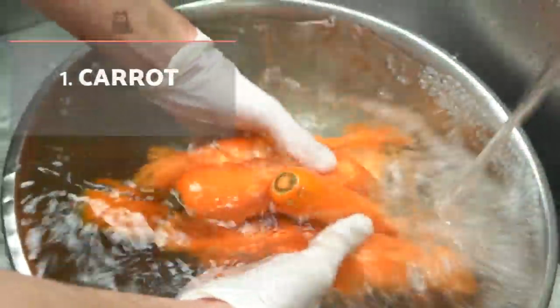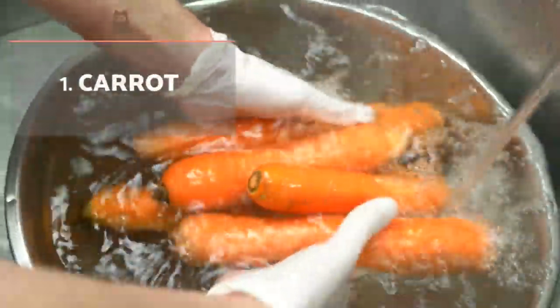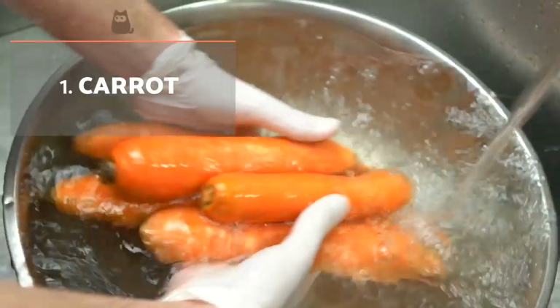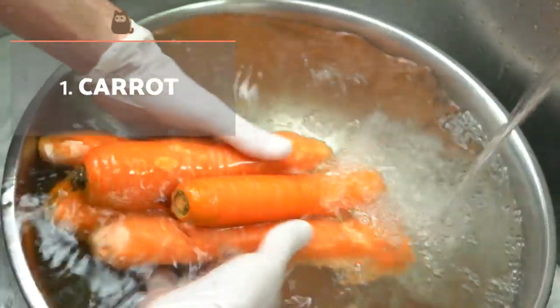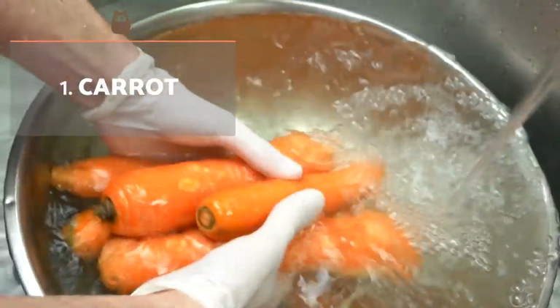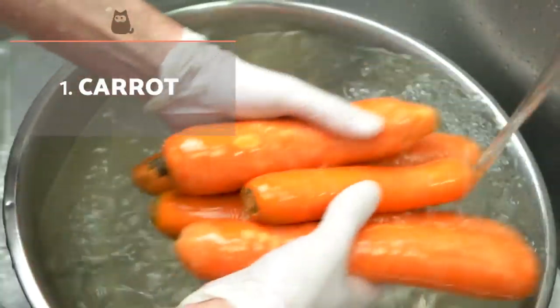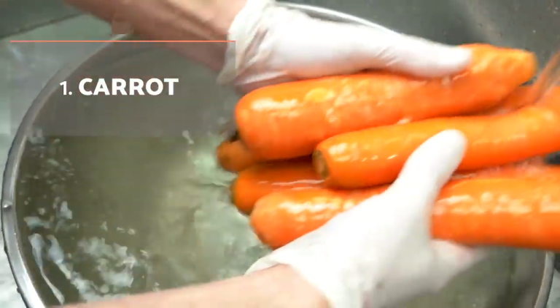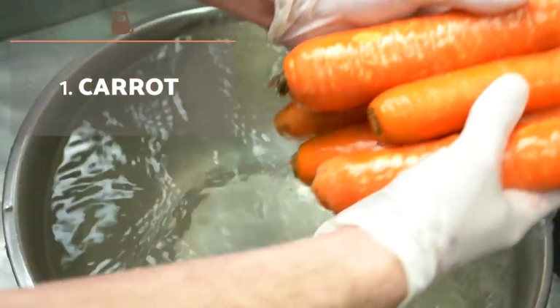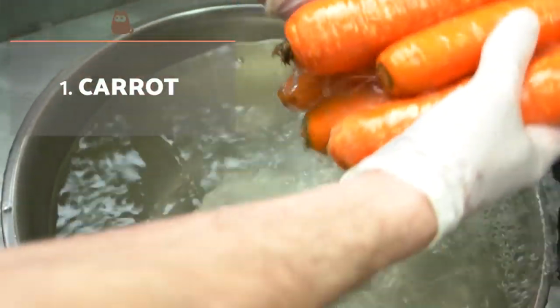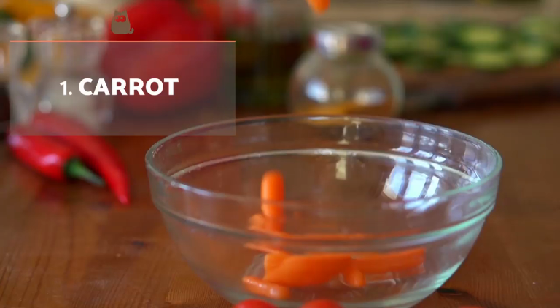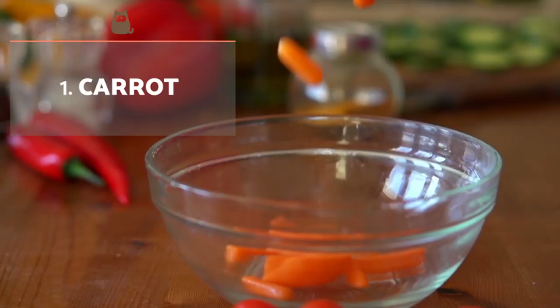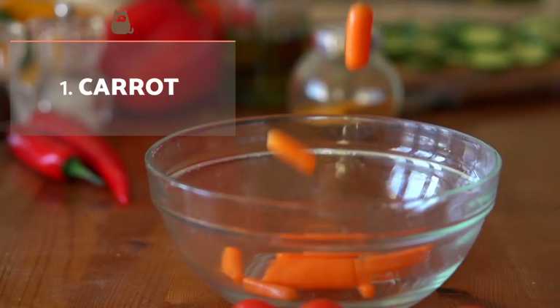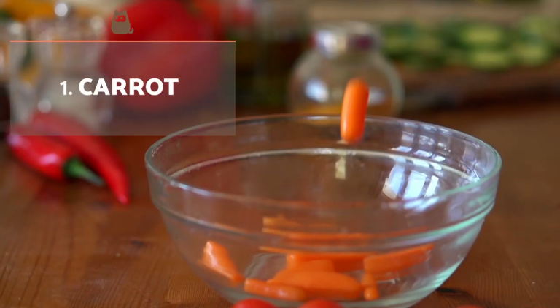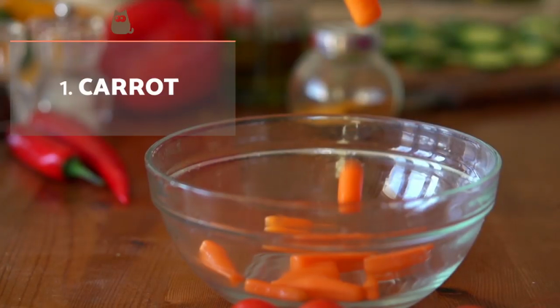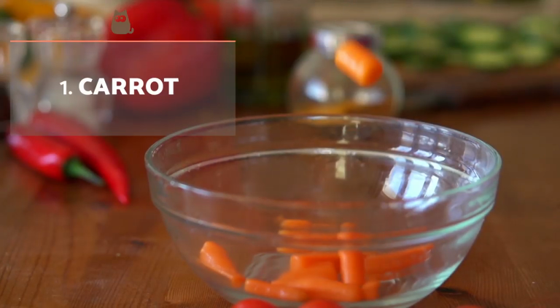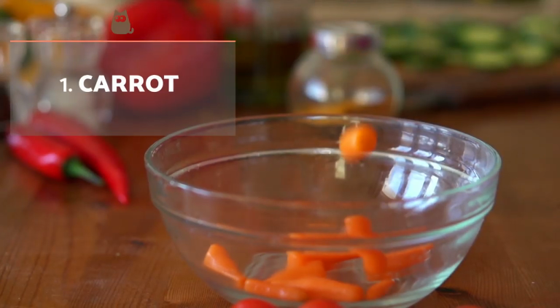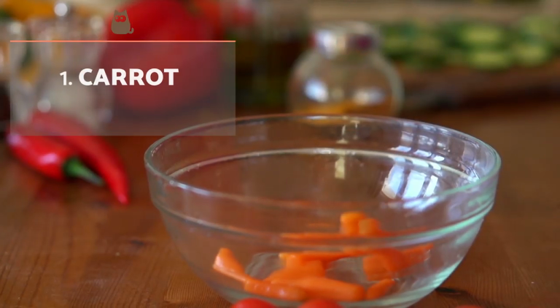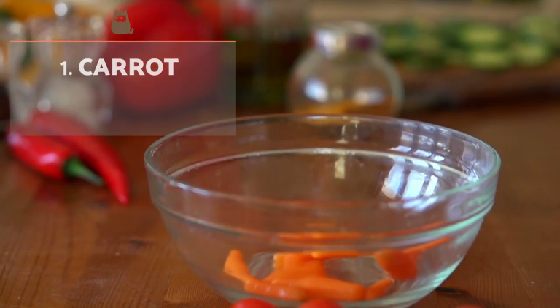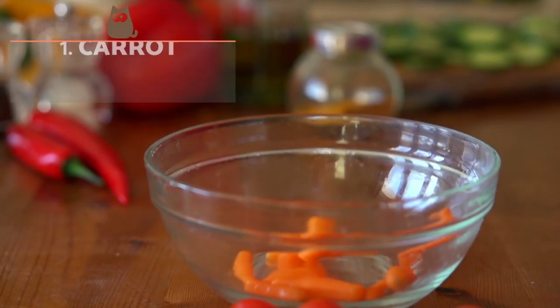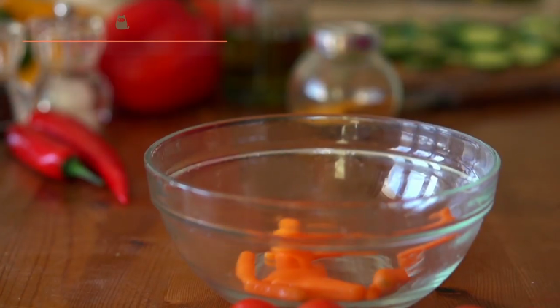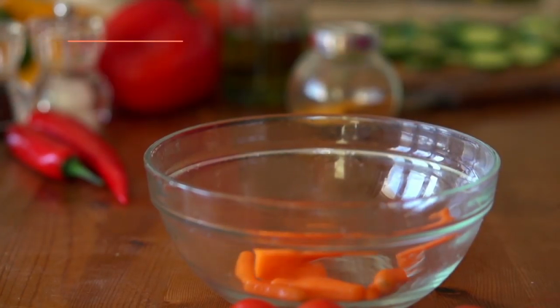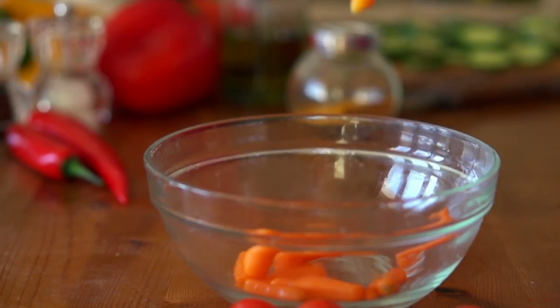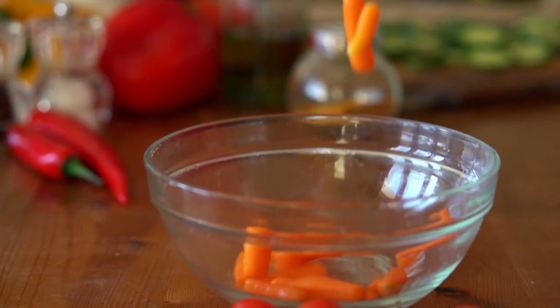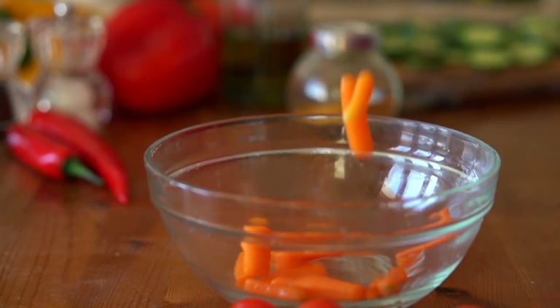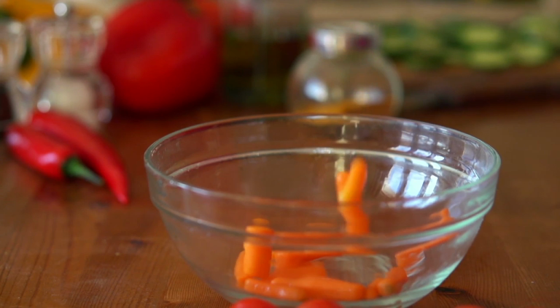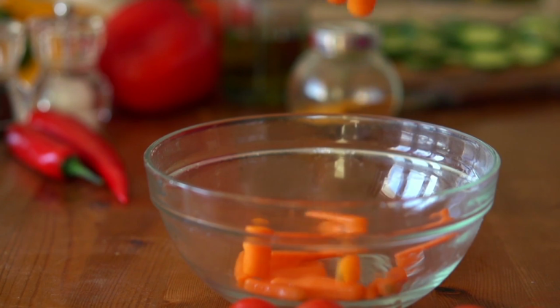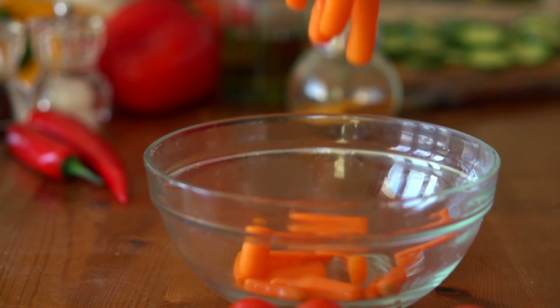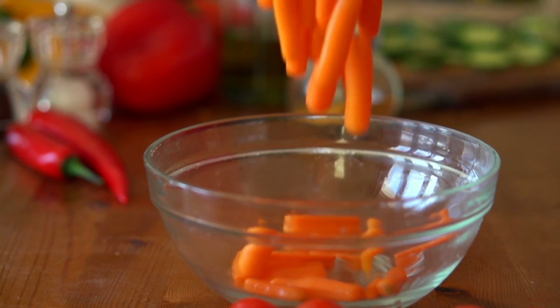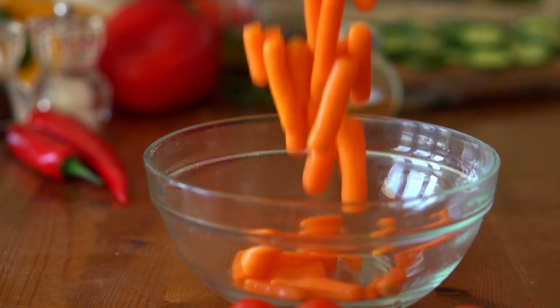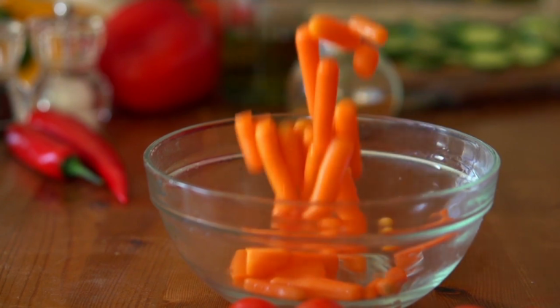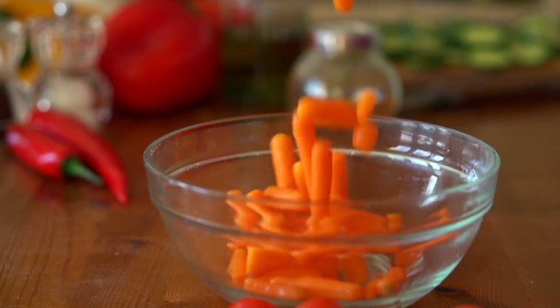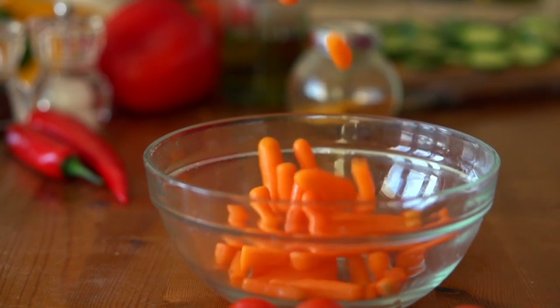Offer your dog a washed raw carrot two to three times a week, as the mechanical chewing action helps to remove plaque and tartar.